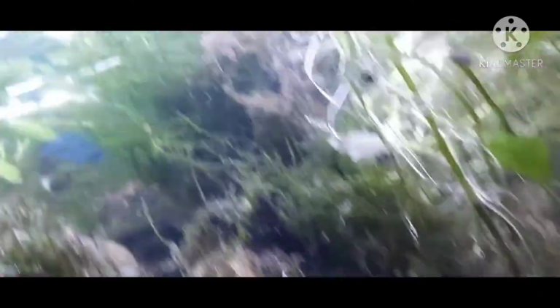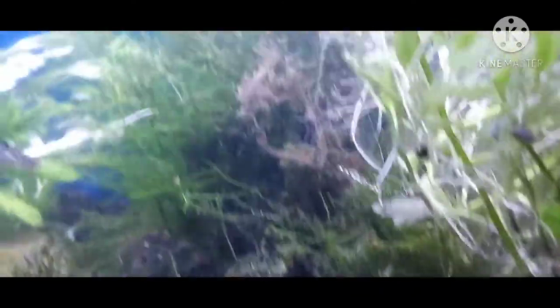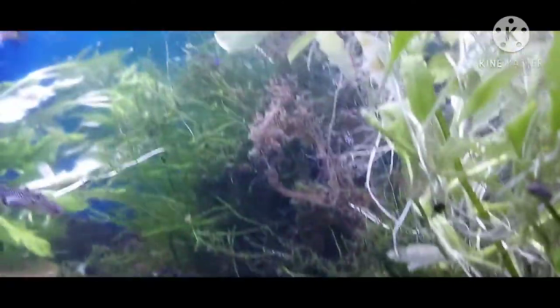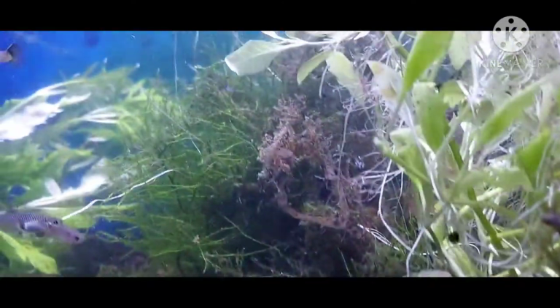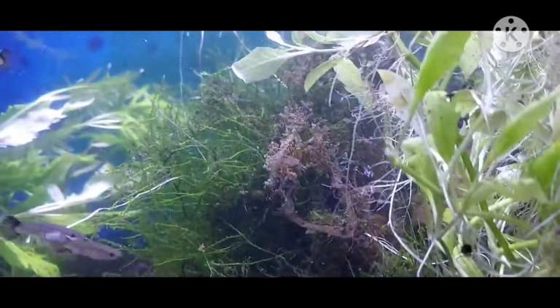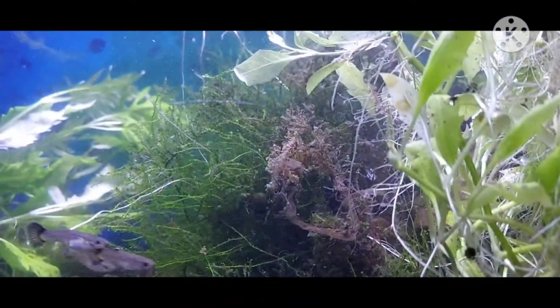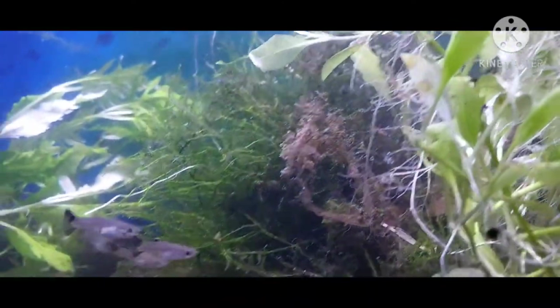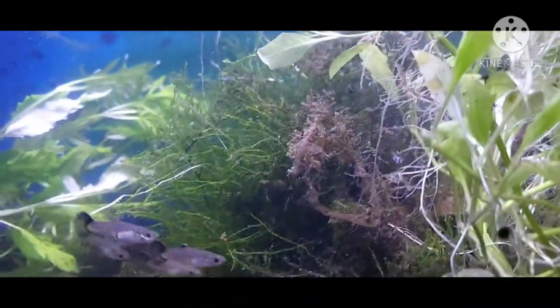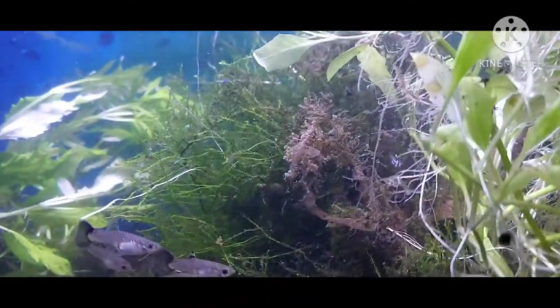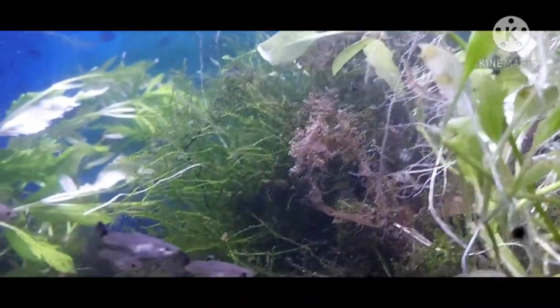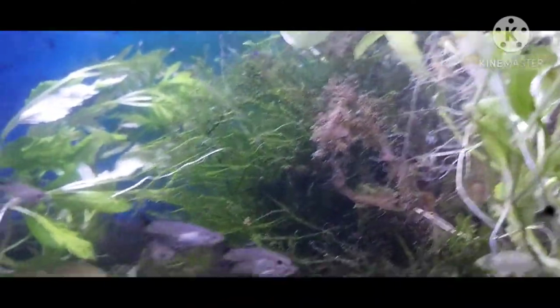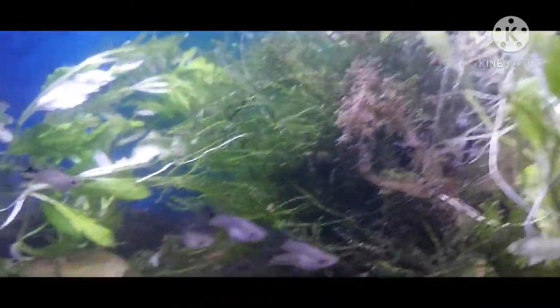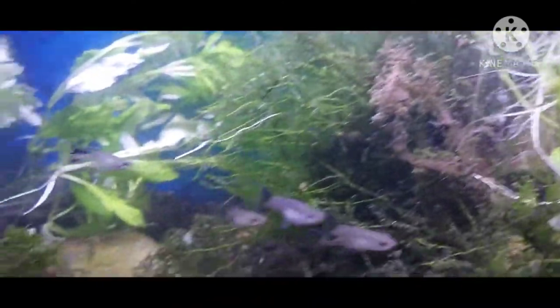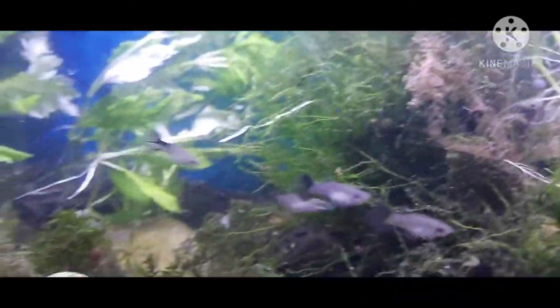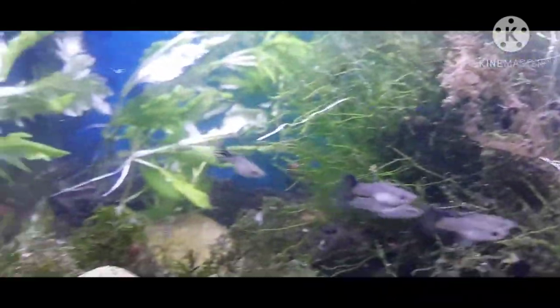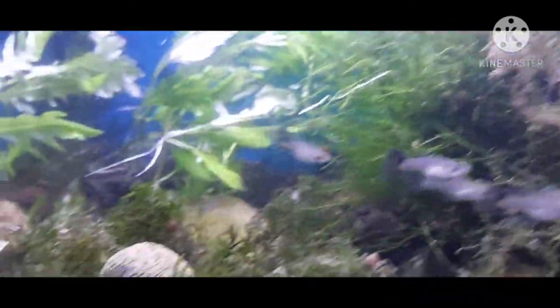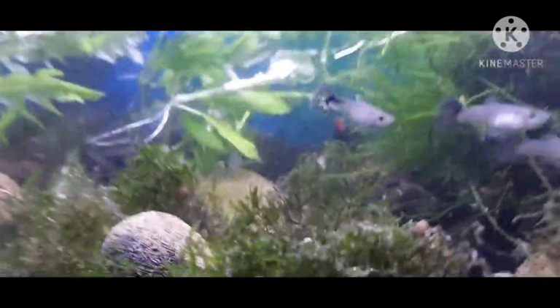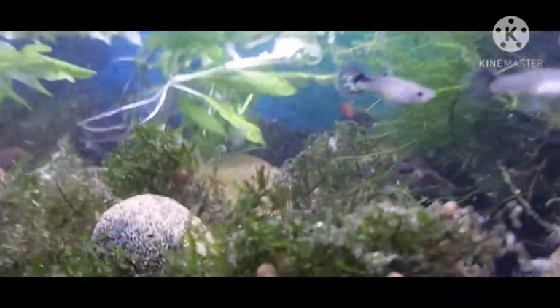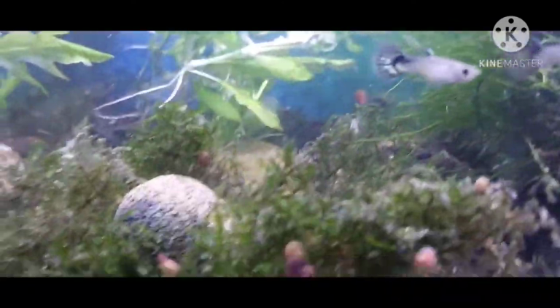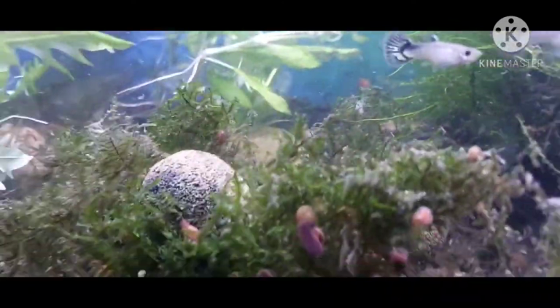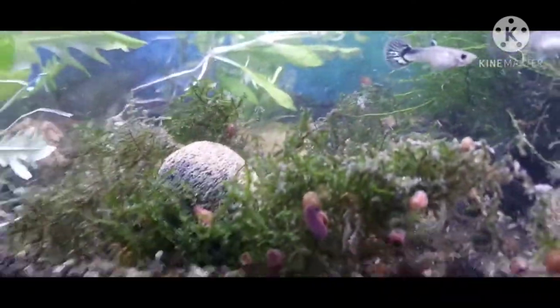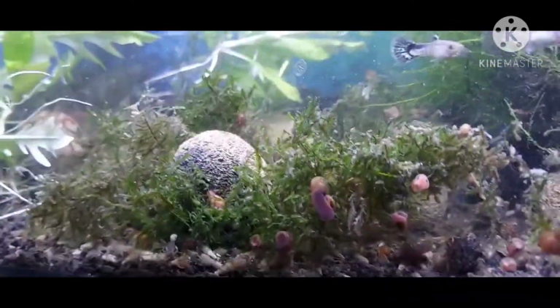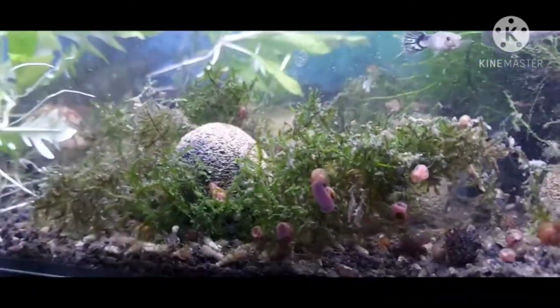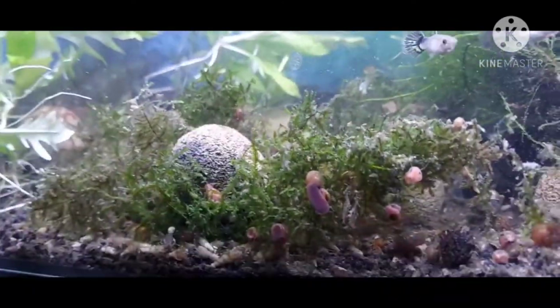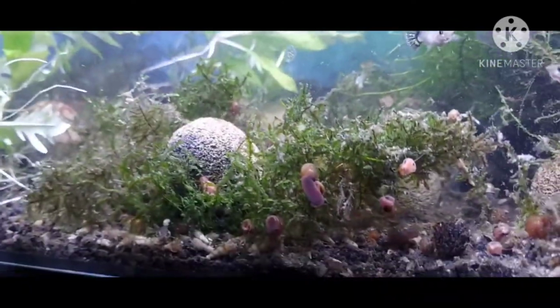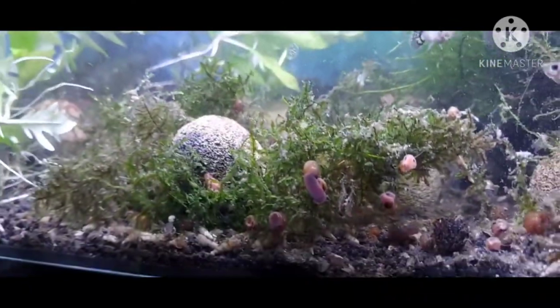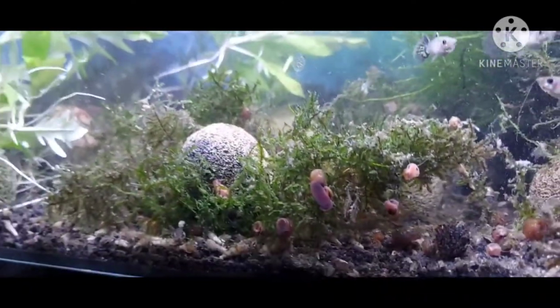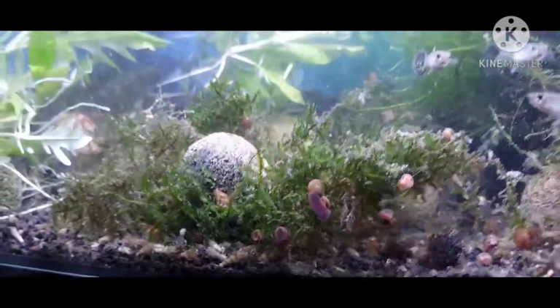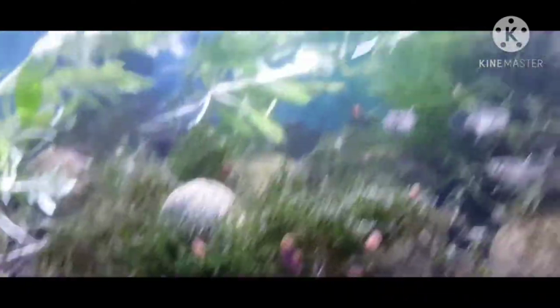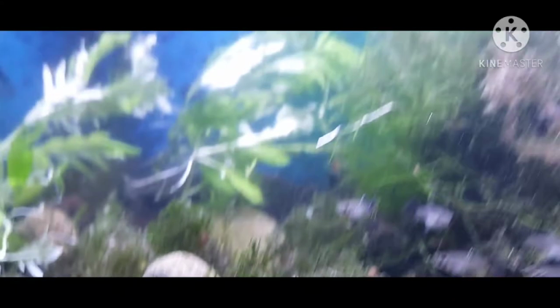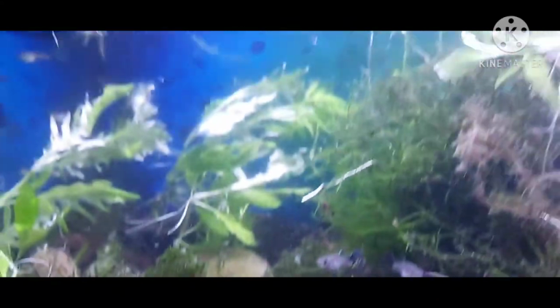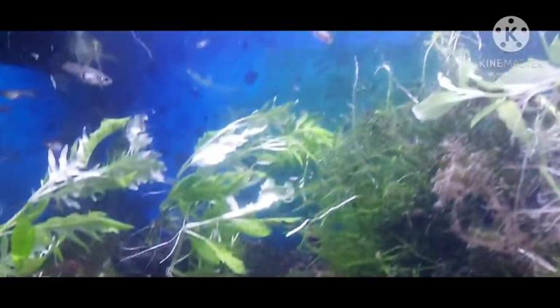Christmas Mars, some other kind of Mars growing in here.